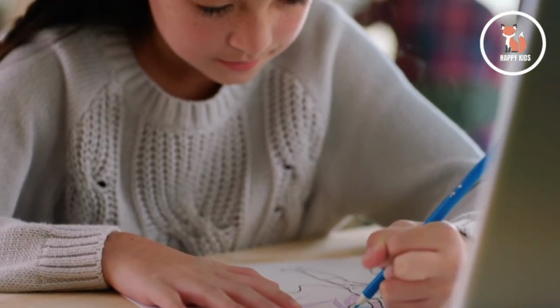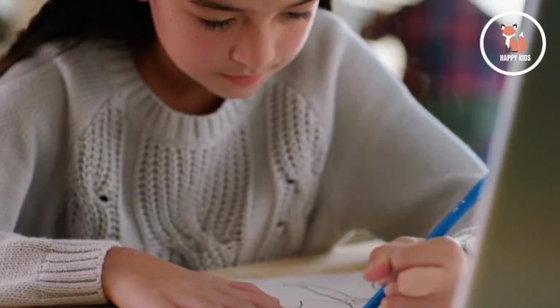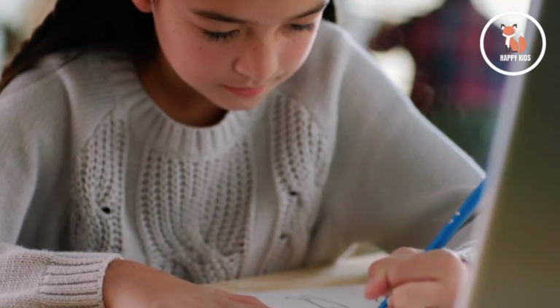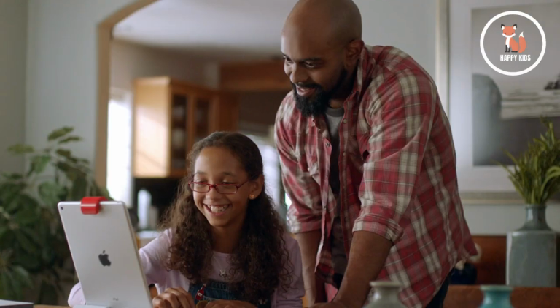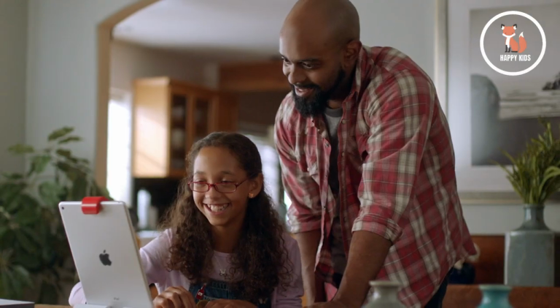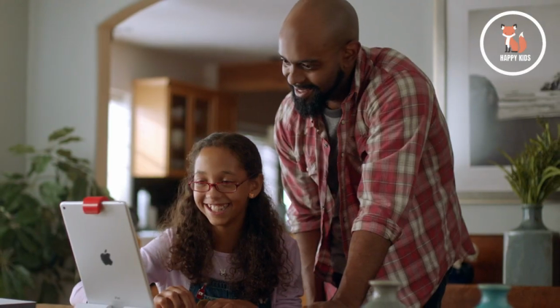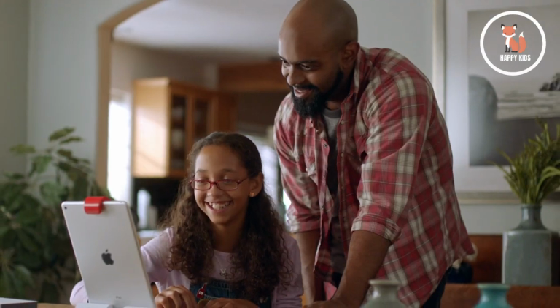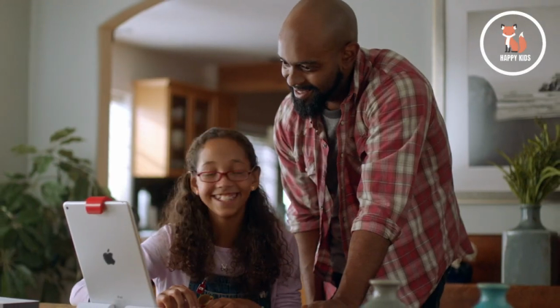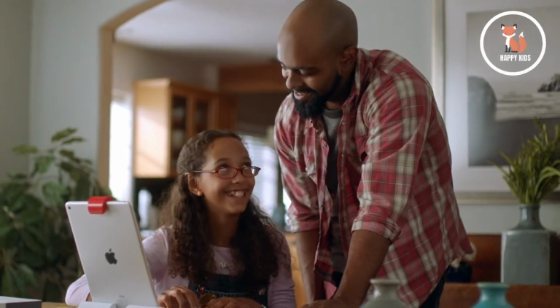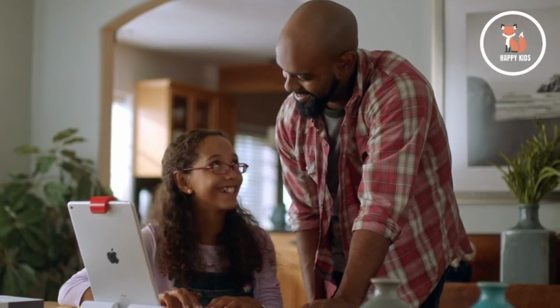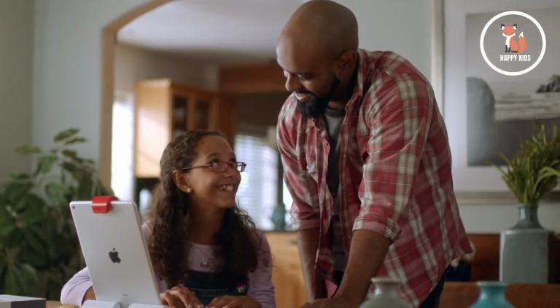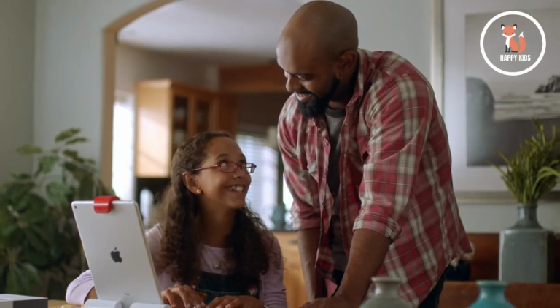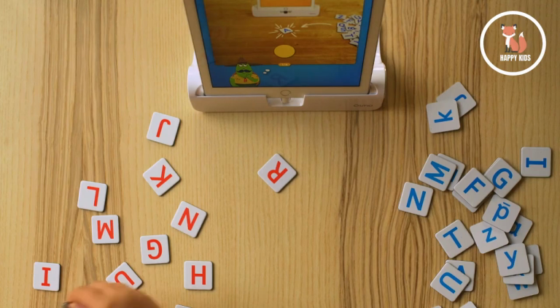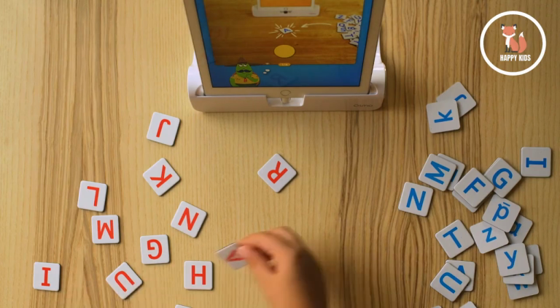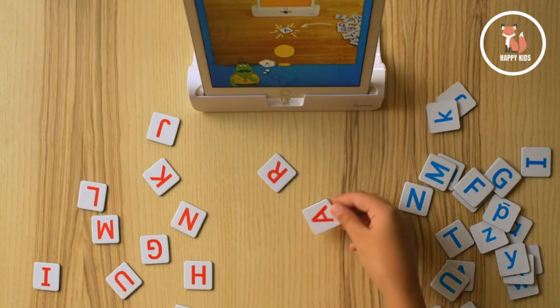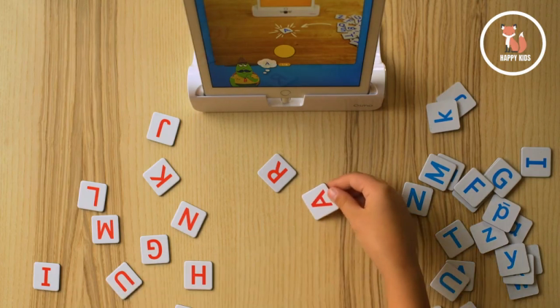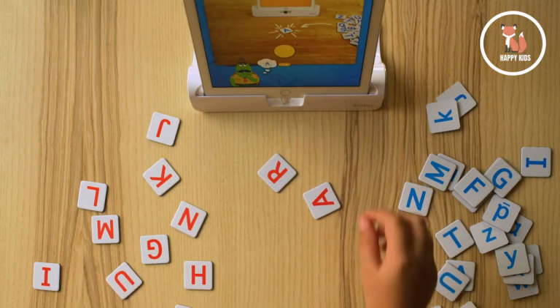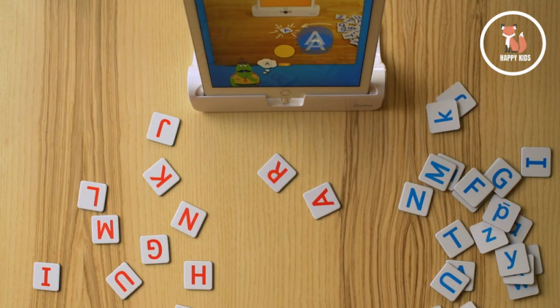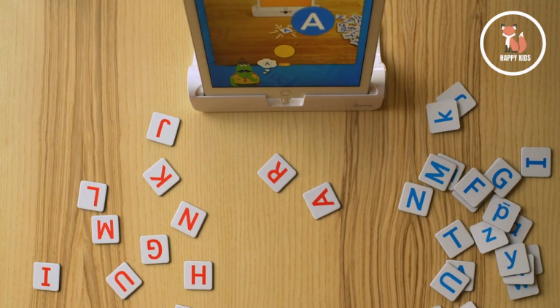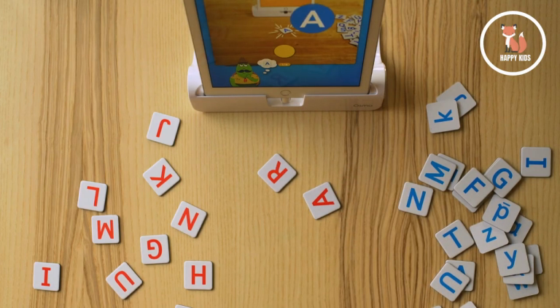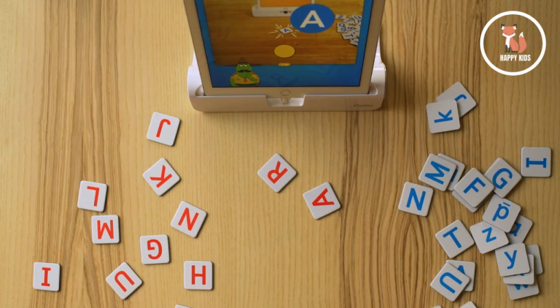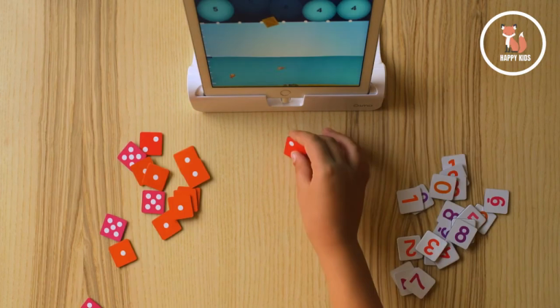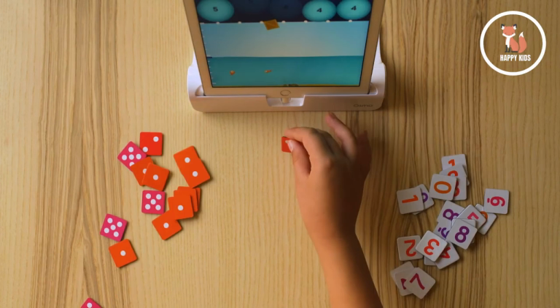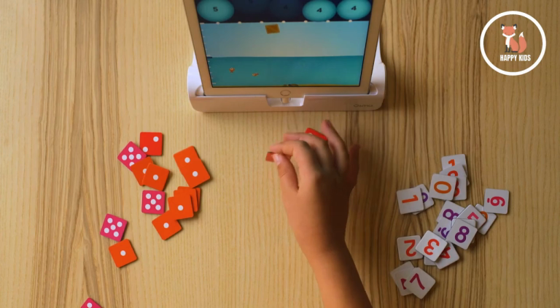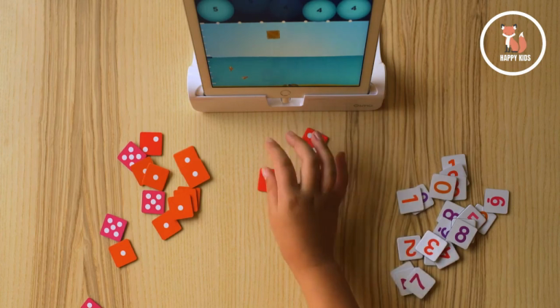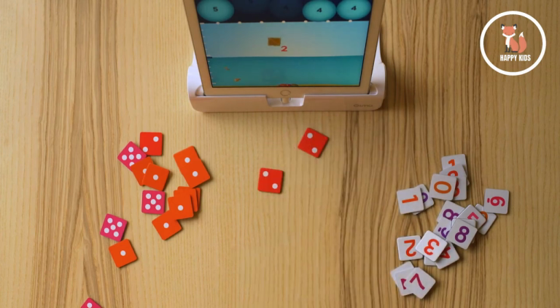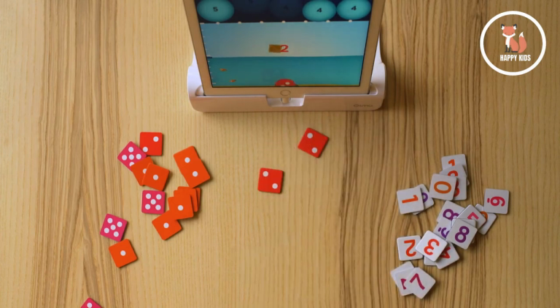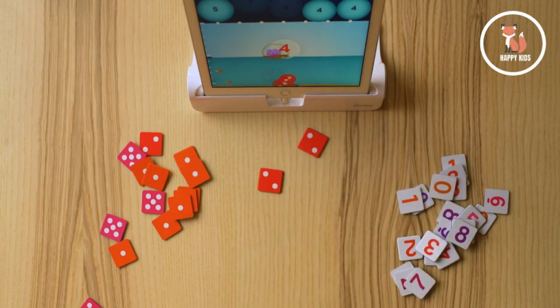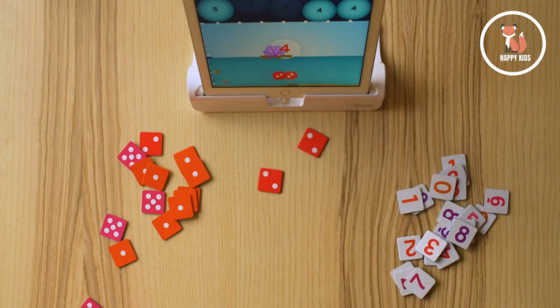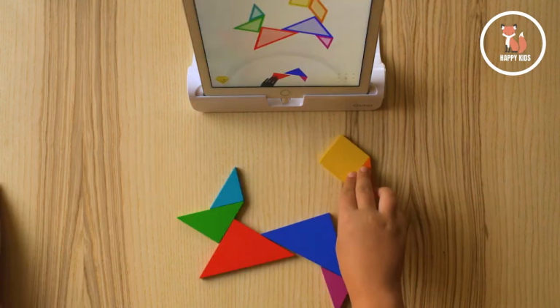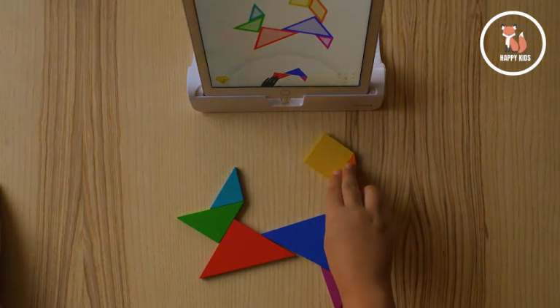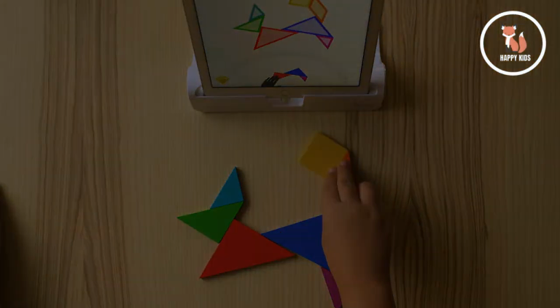Digital learning in the real world is even more powerful when it's hands-on with the Osmo Genius Starter Kit Plus Family Game Night.